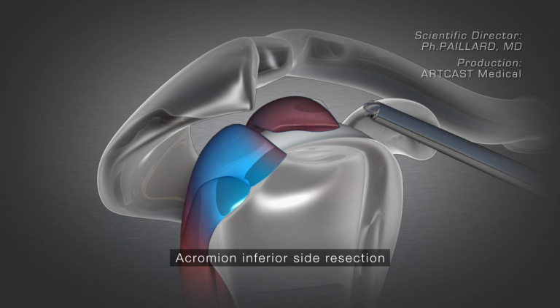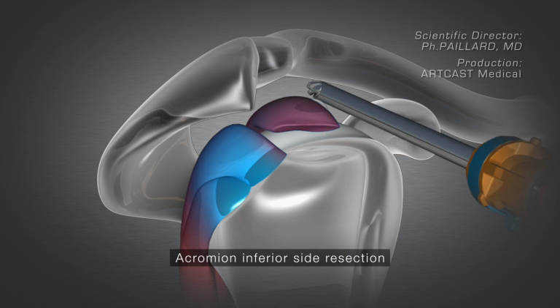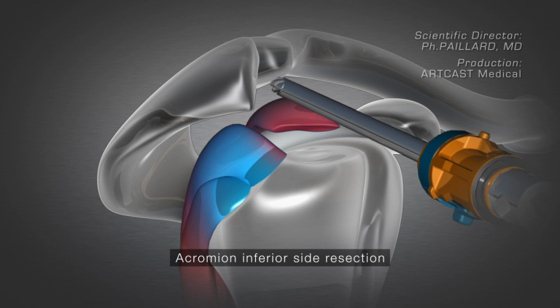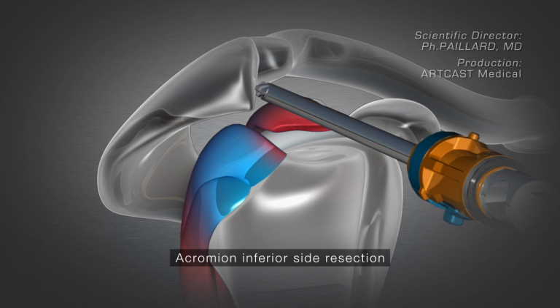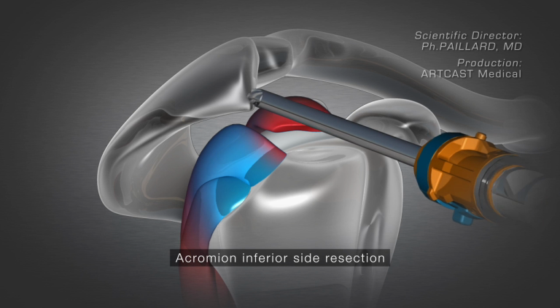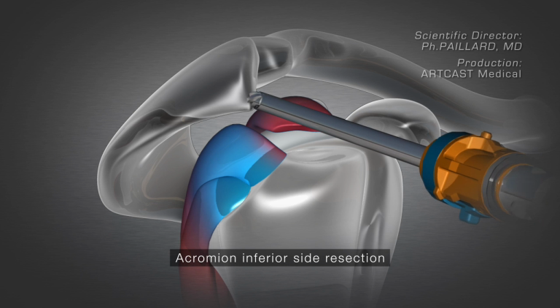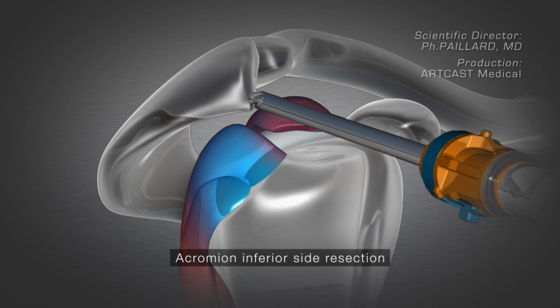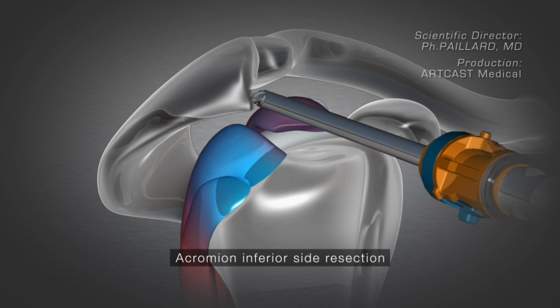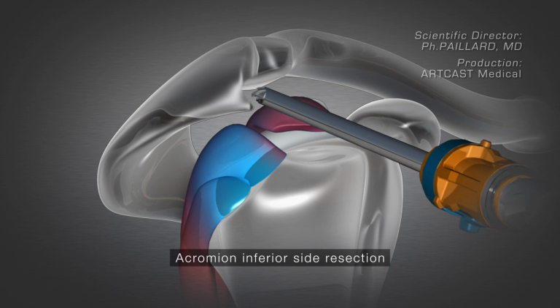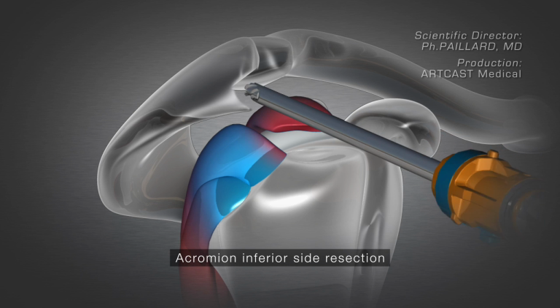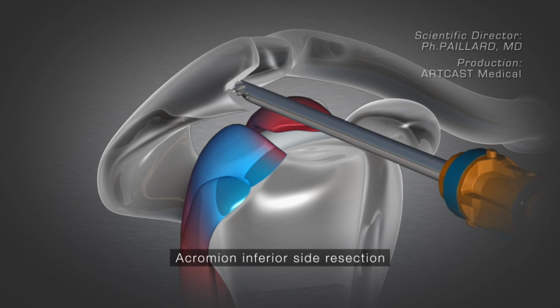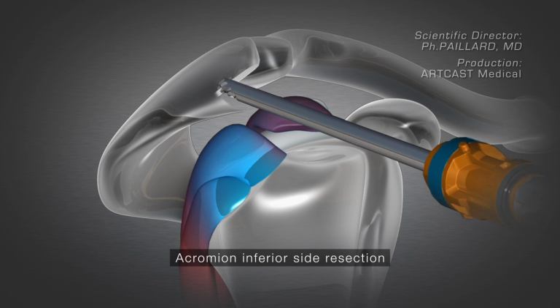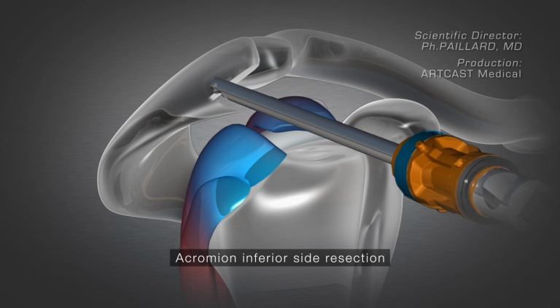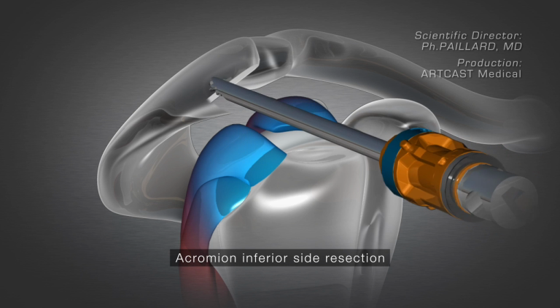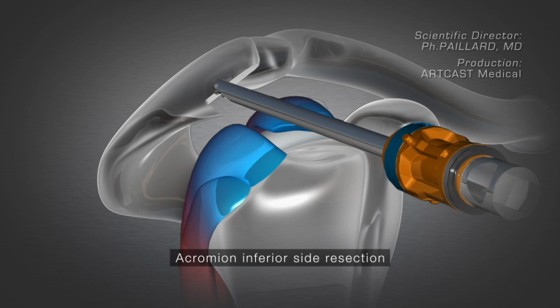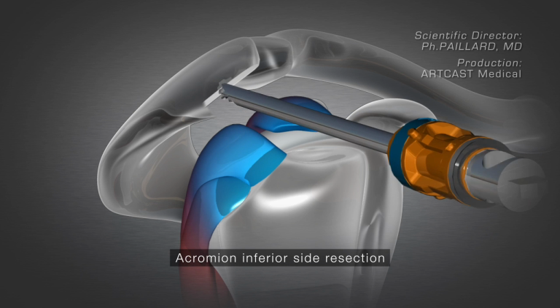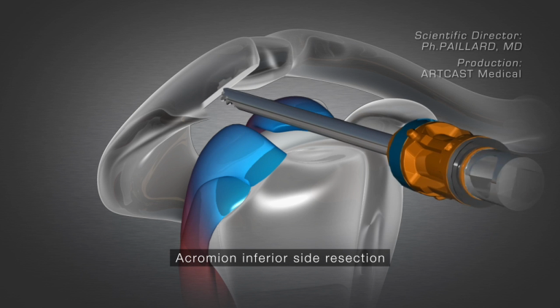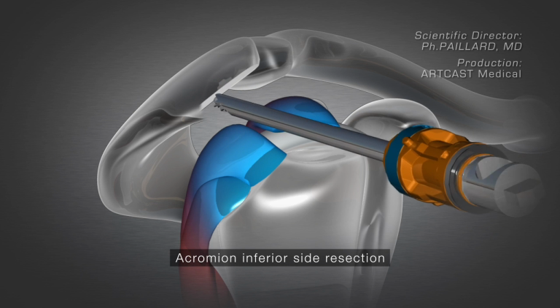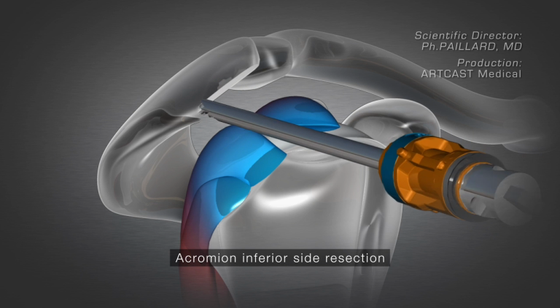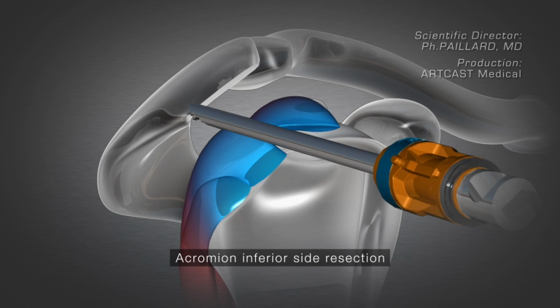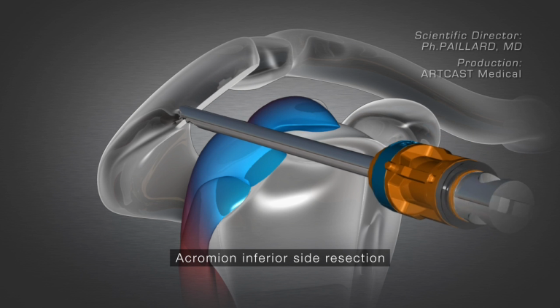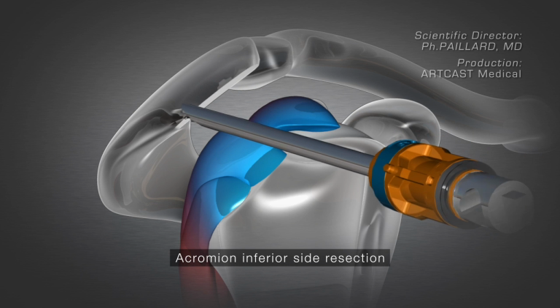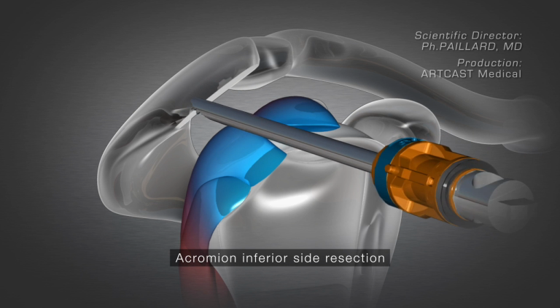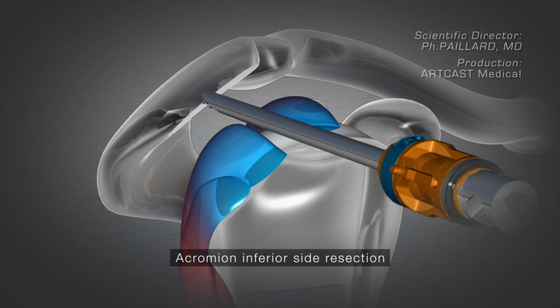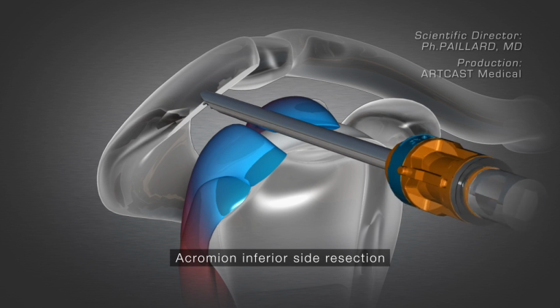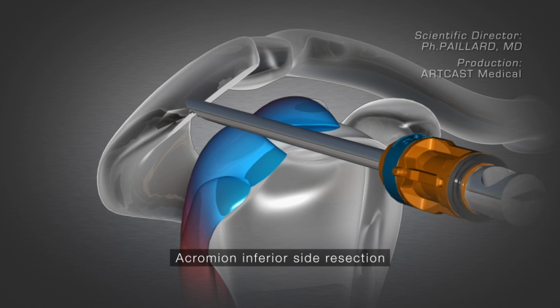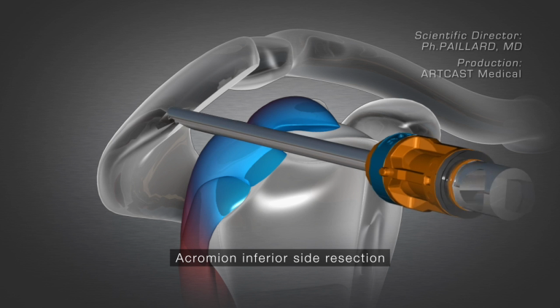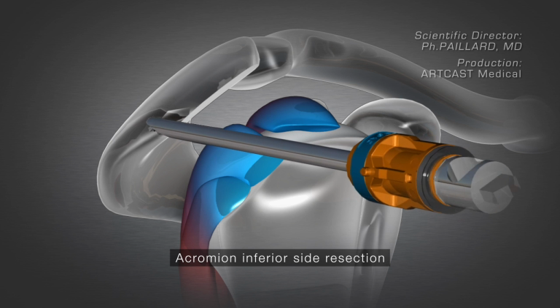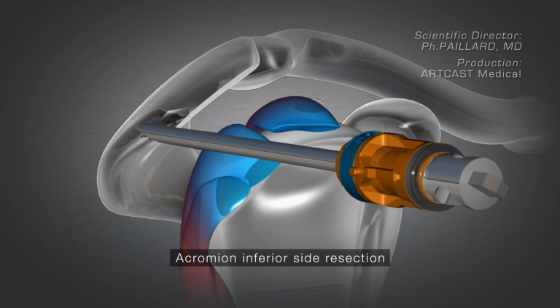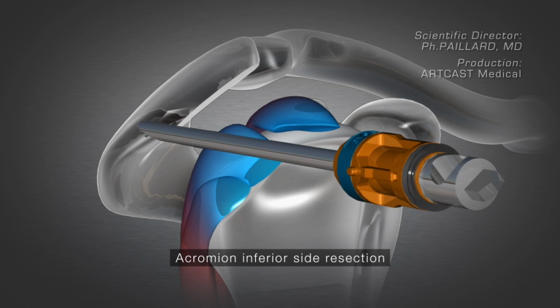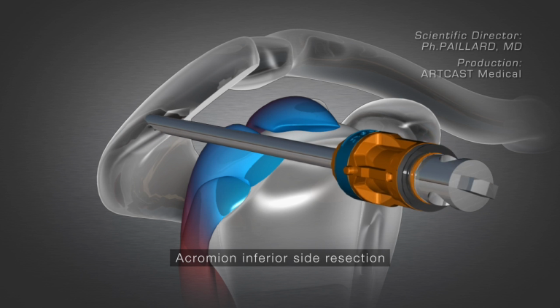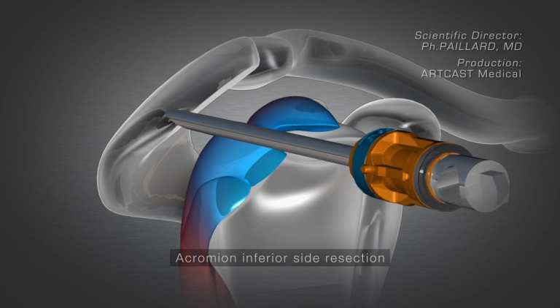The acromion is firstly trimmed in order to remove the impingement or excessive contact with the tendons.